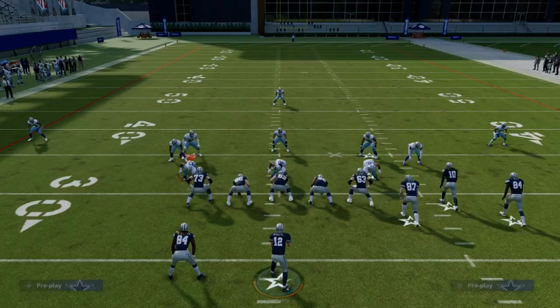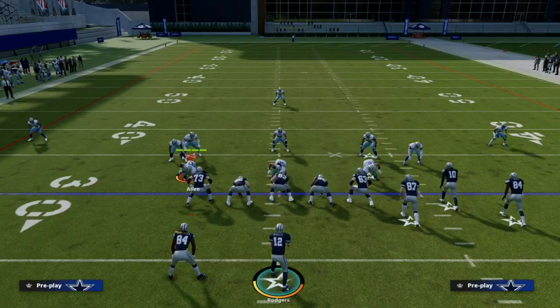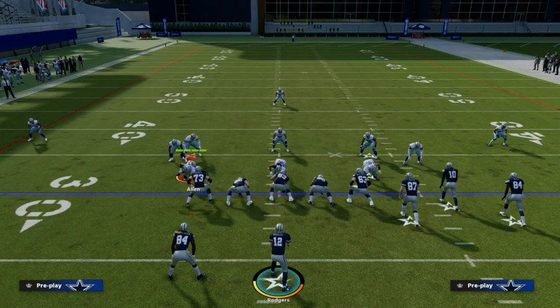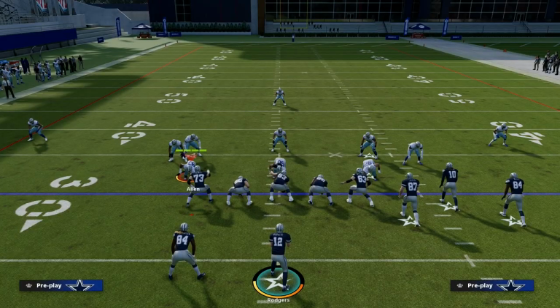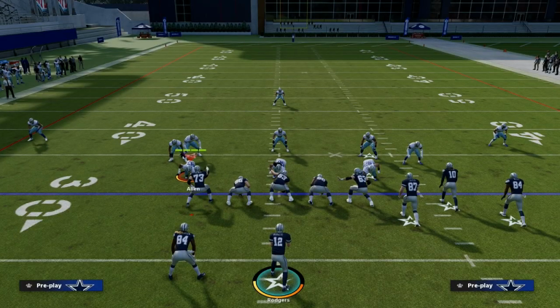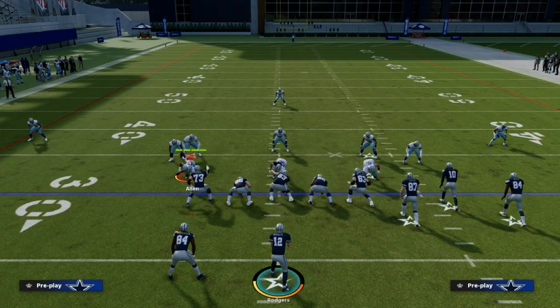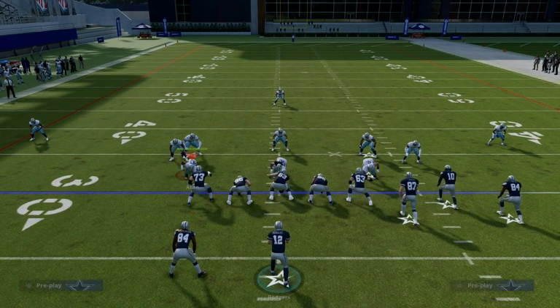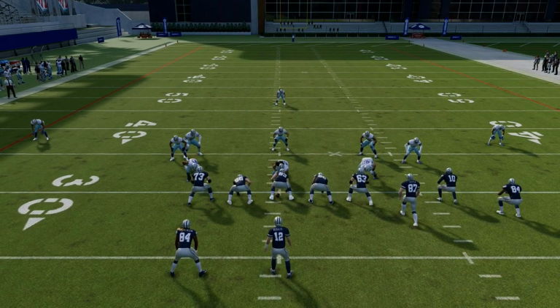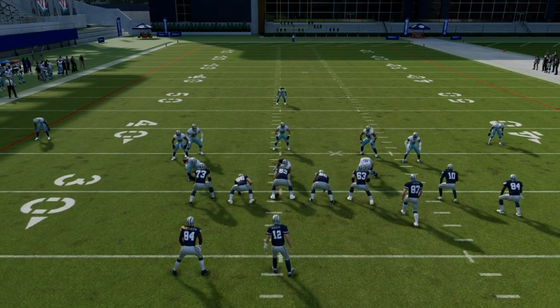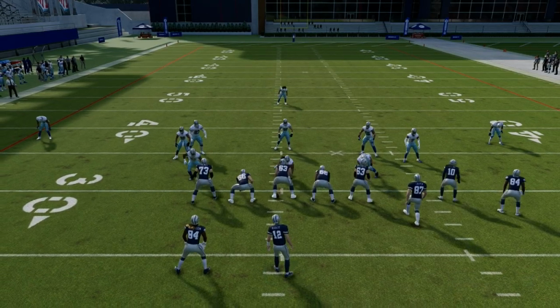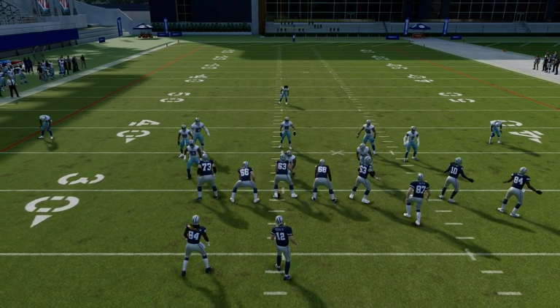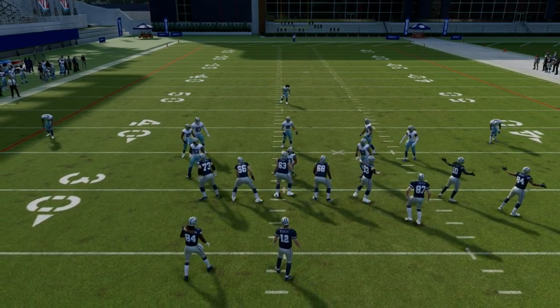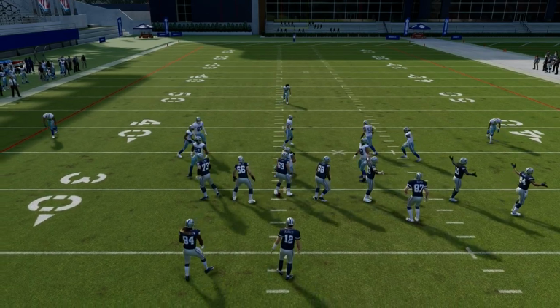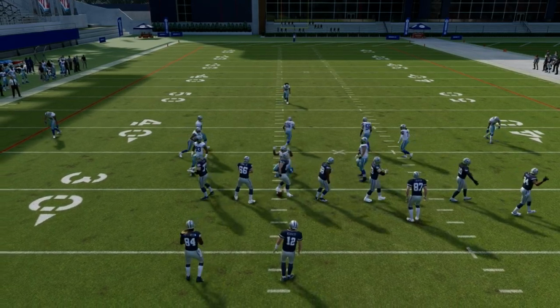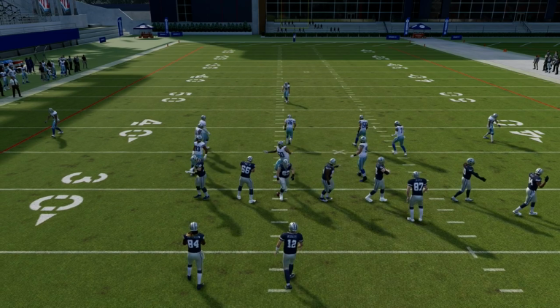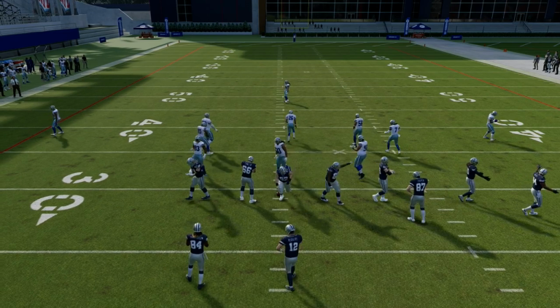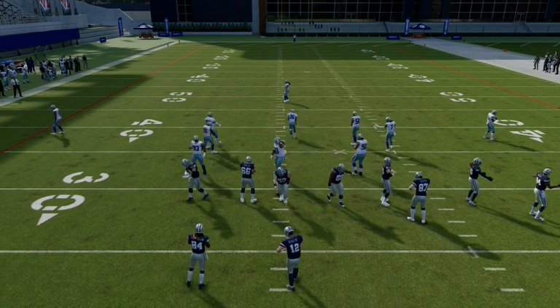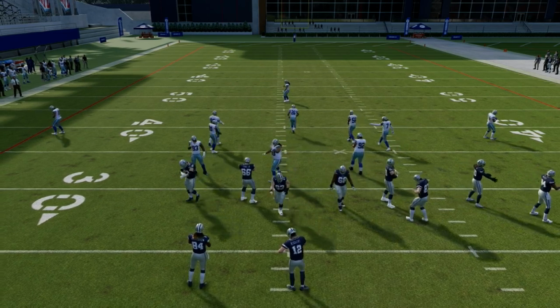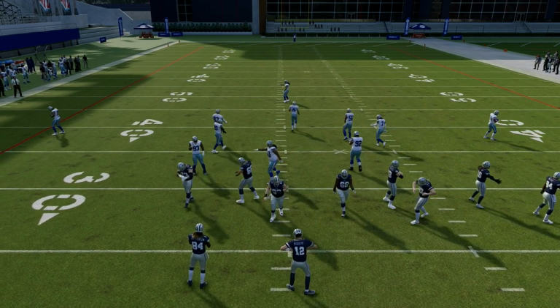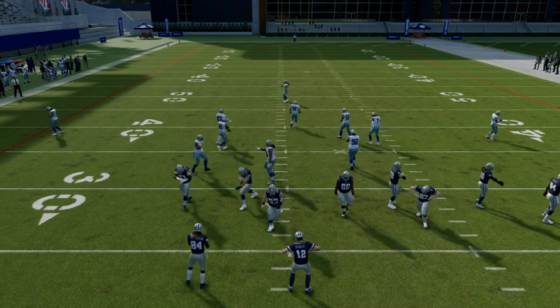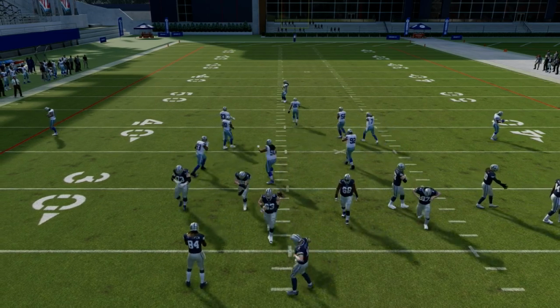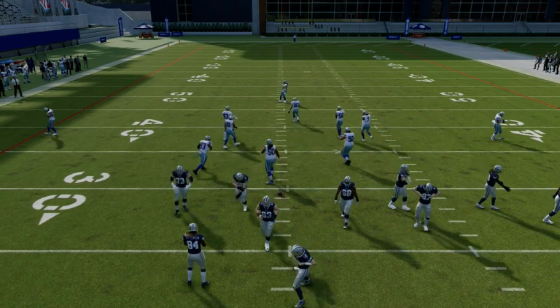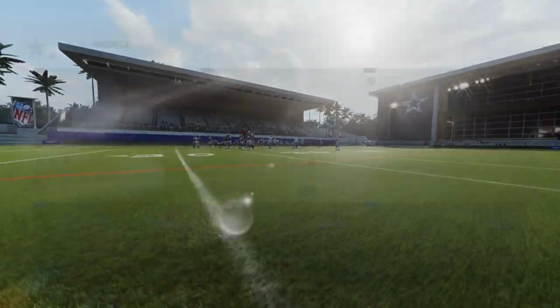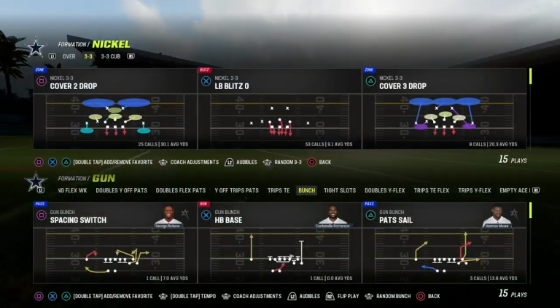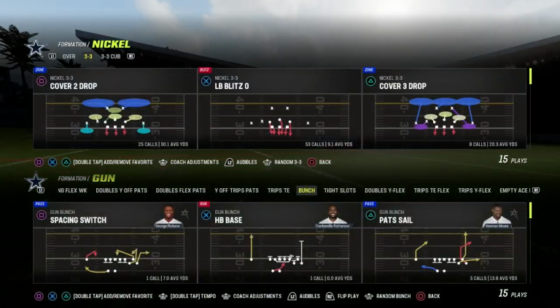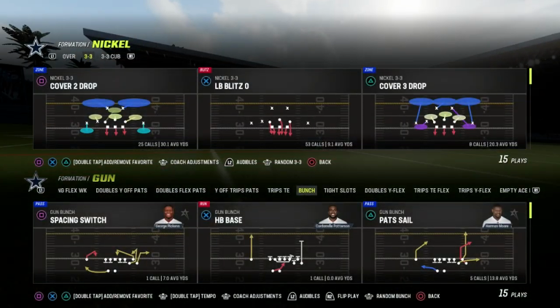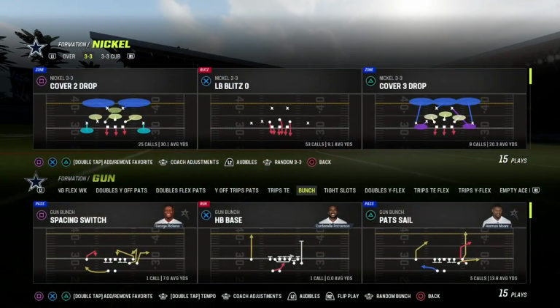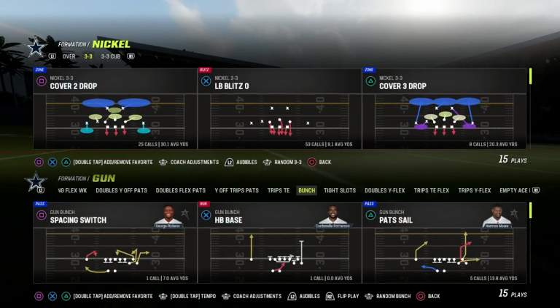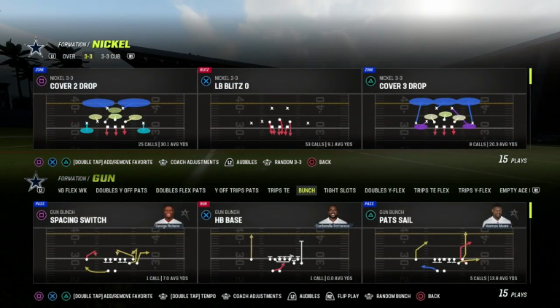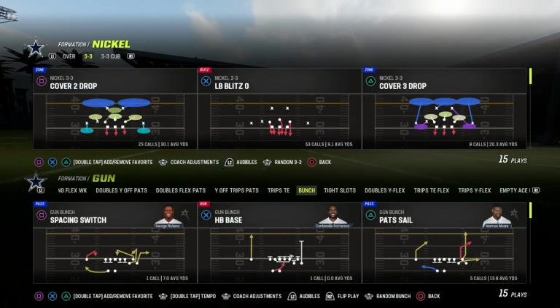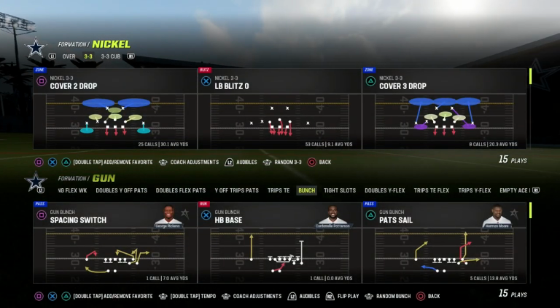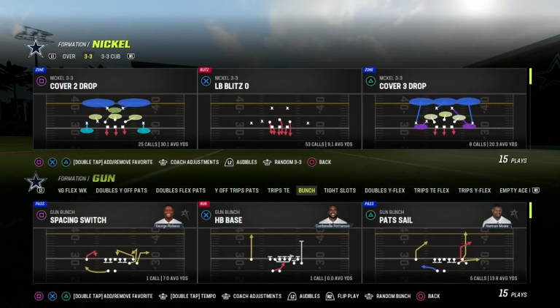Today we're going to be in the New England Patriots playbook. I'm going to be taking a look at the U-Trips formation because I think U-Trips is one of the best offenses in the game.